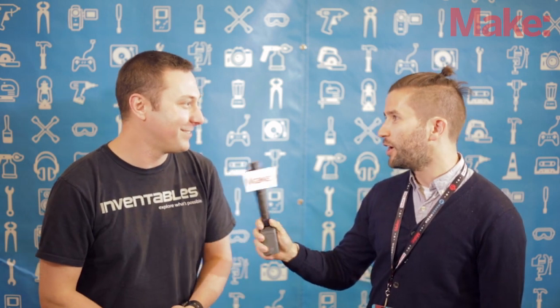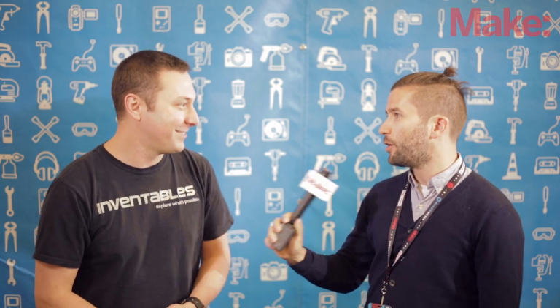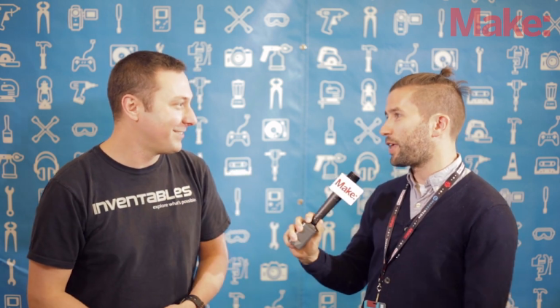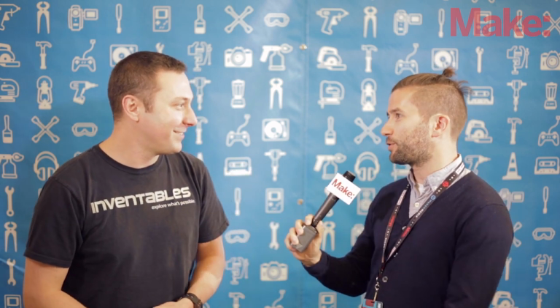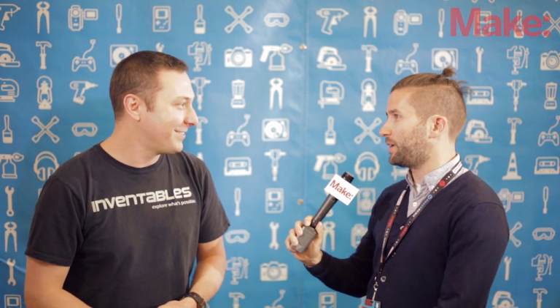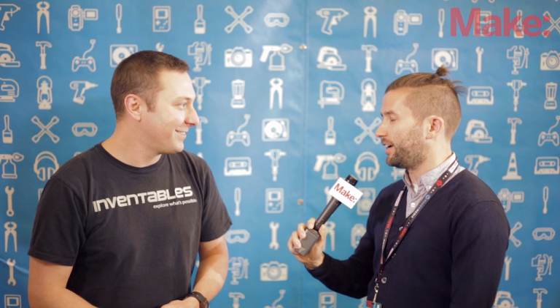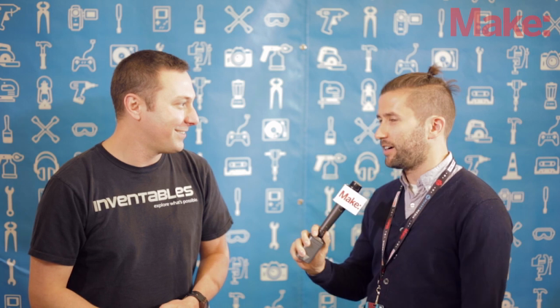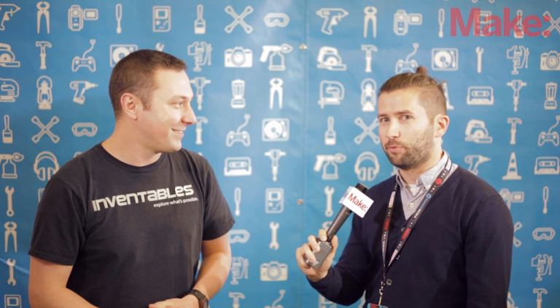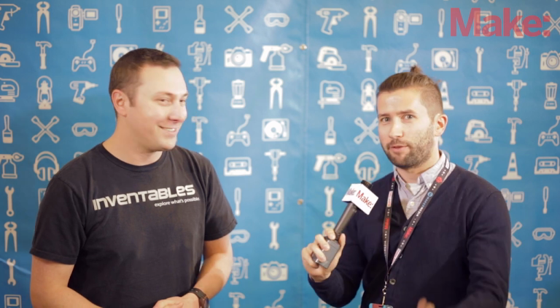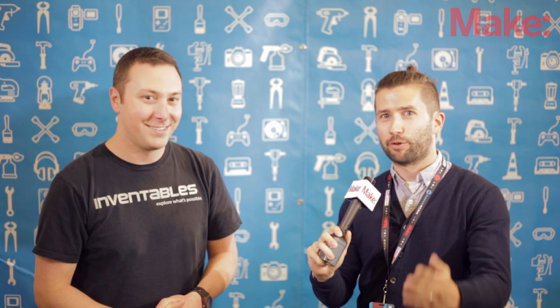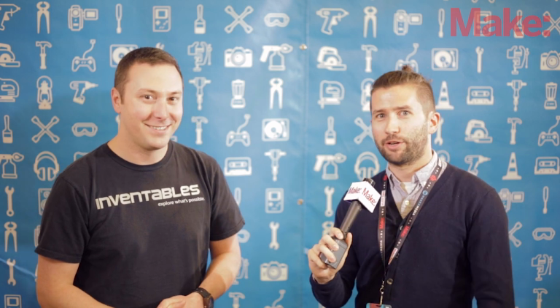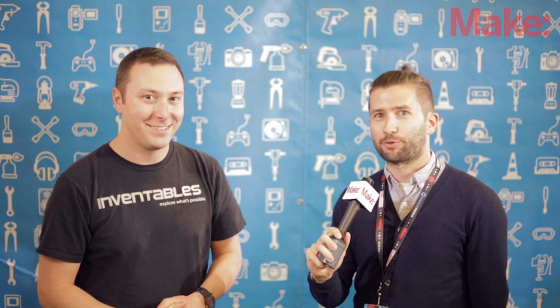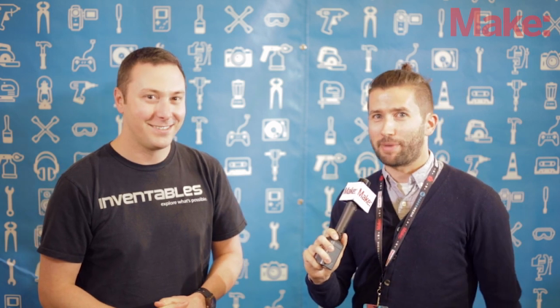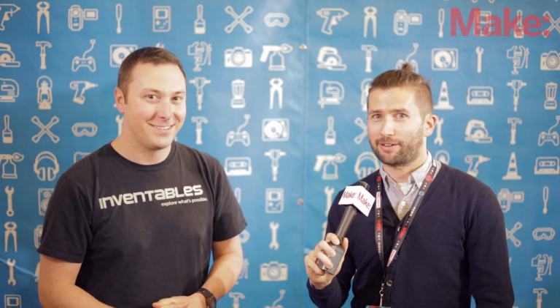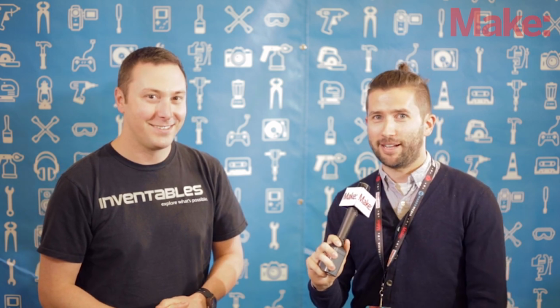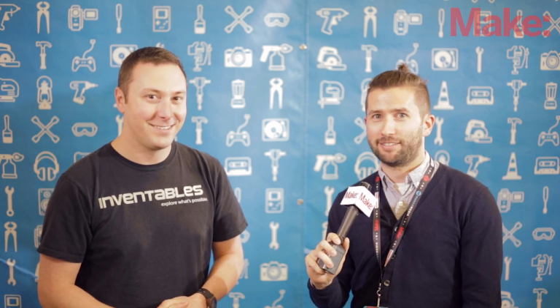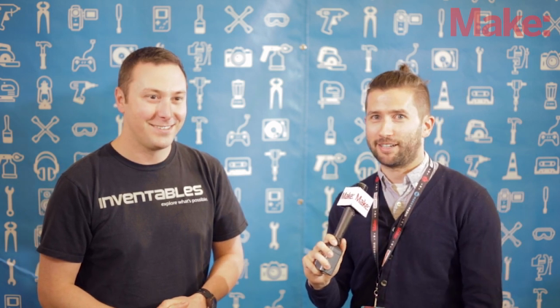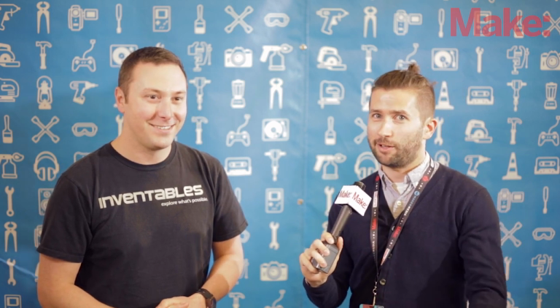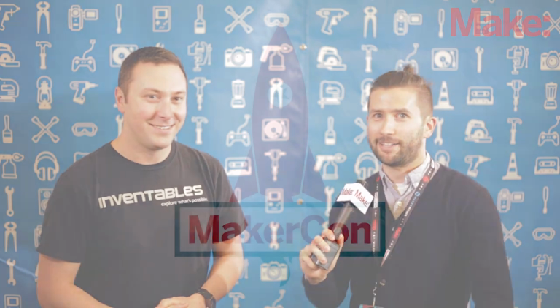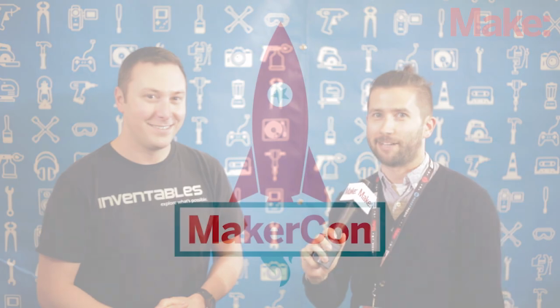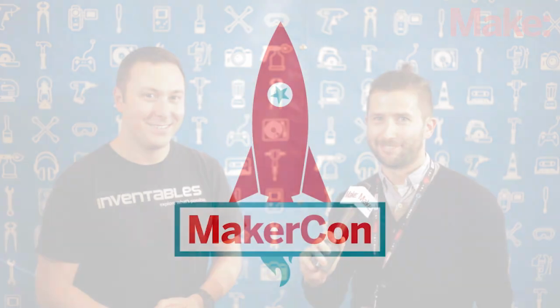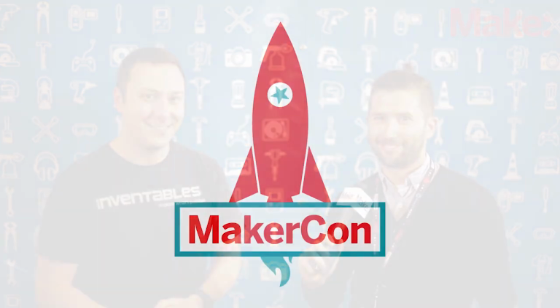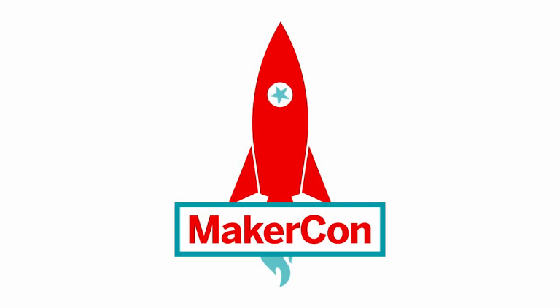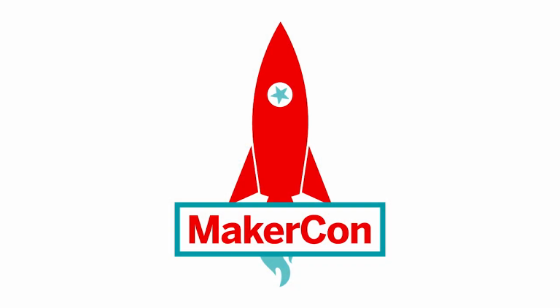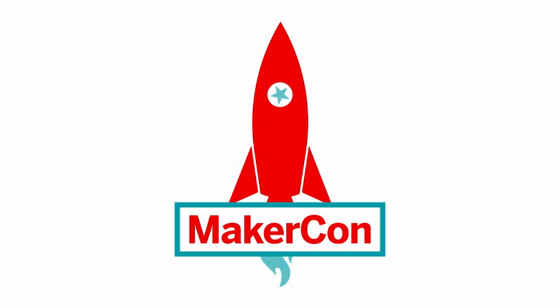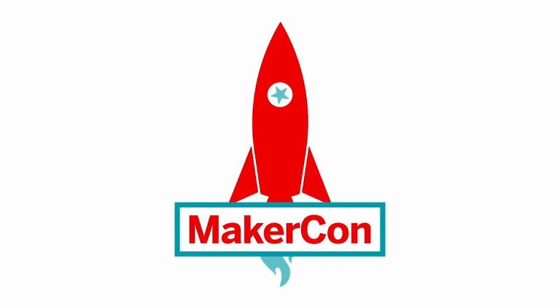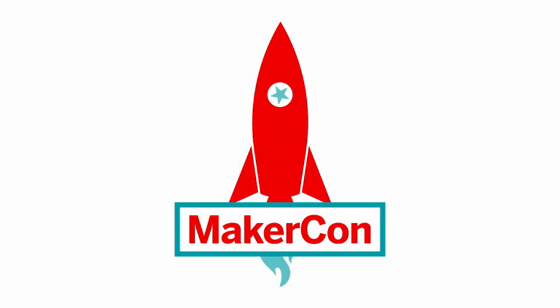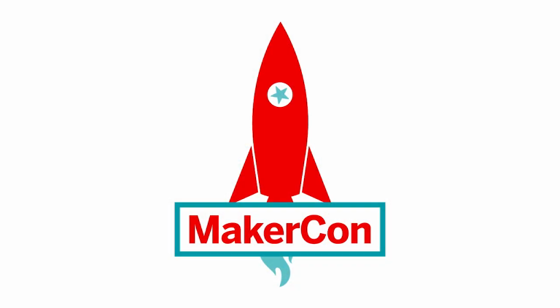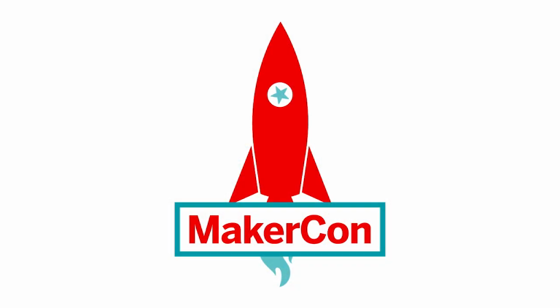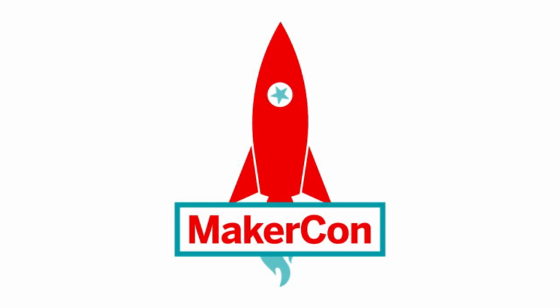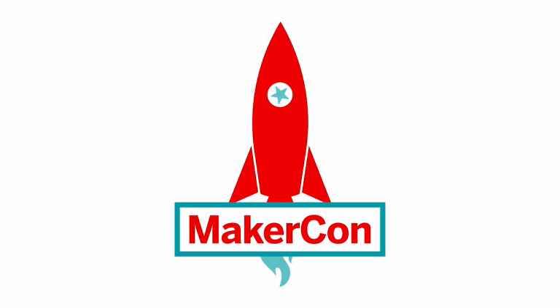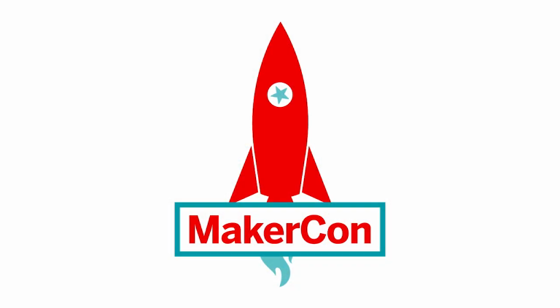Well, thanks for being here. And we'll have more videos from MakerCon all day today. Thank you all. Bye bye.